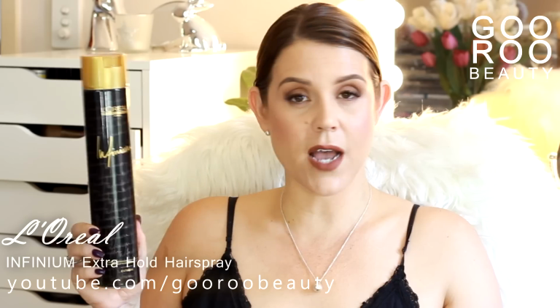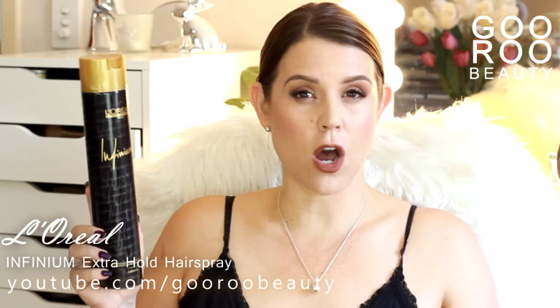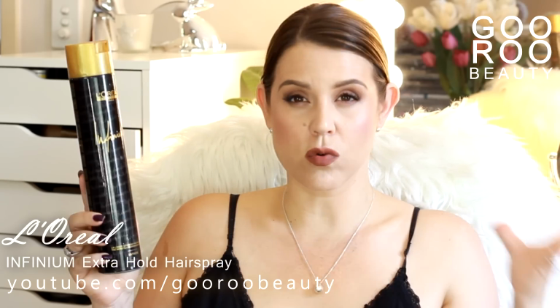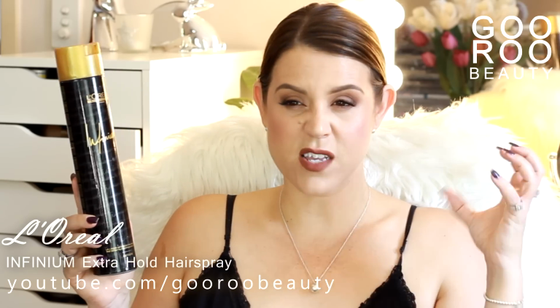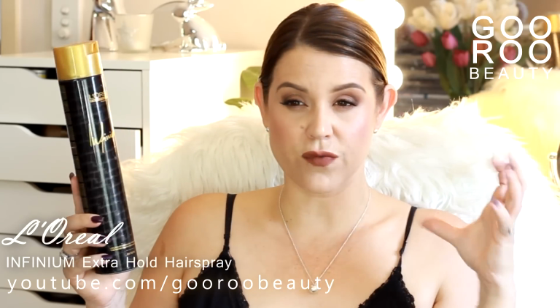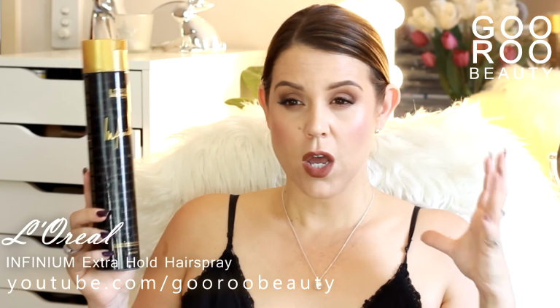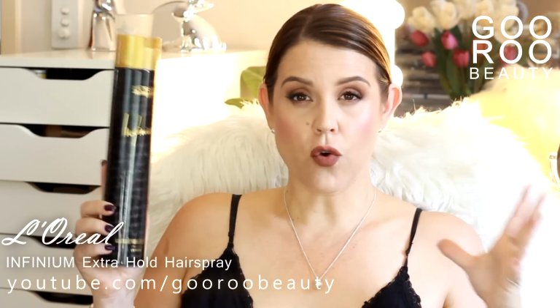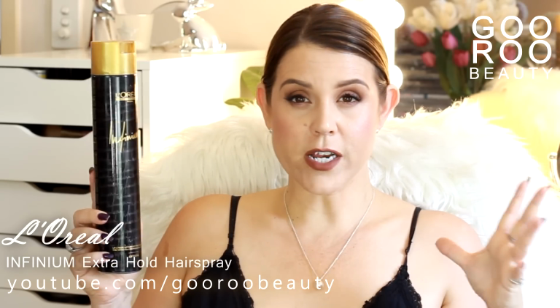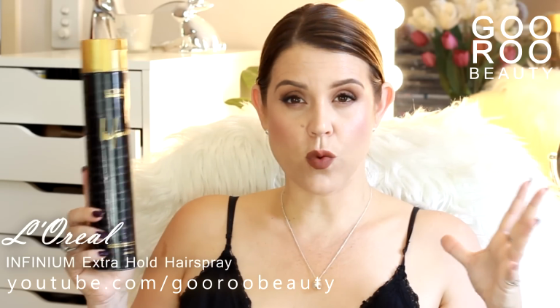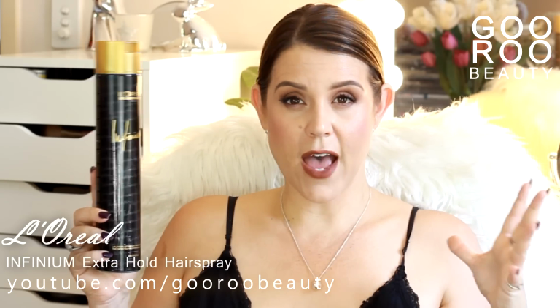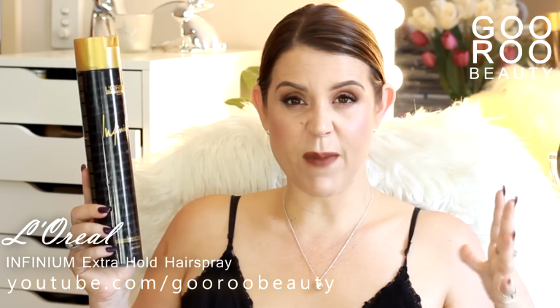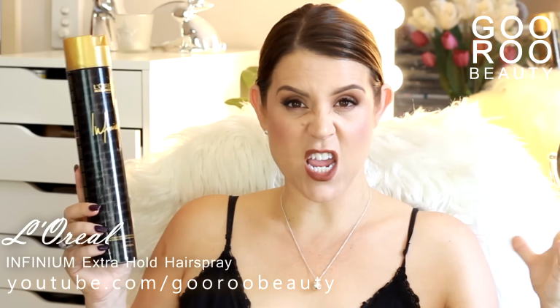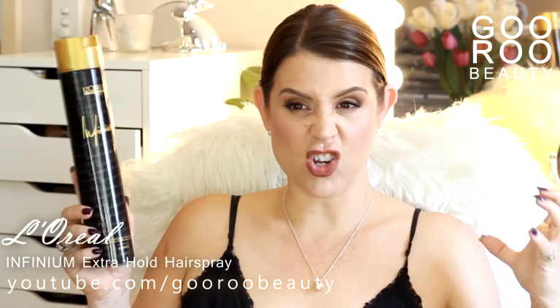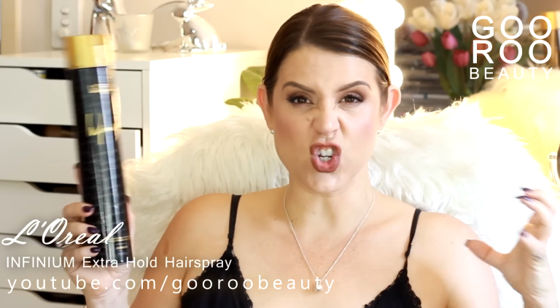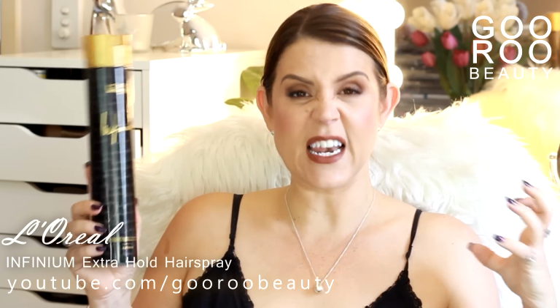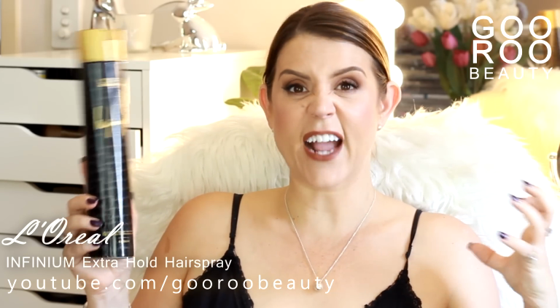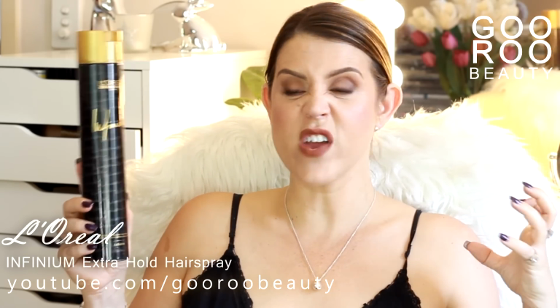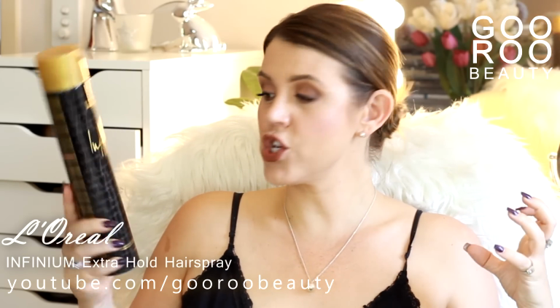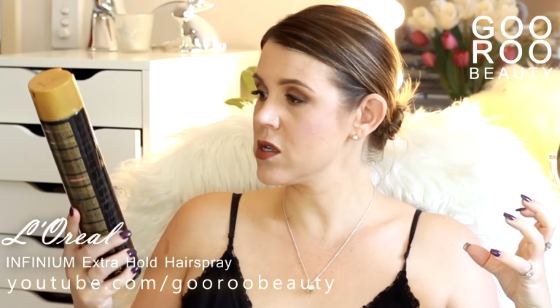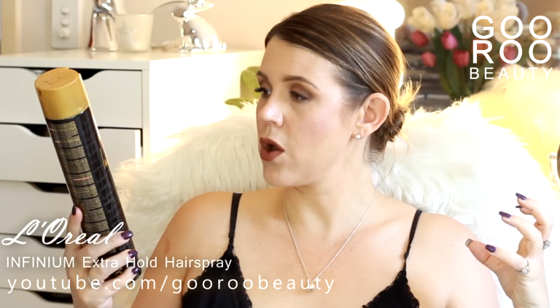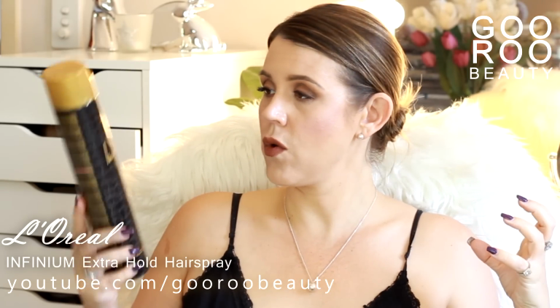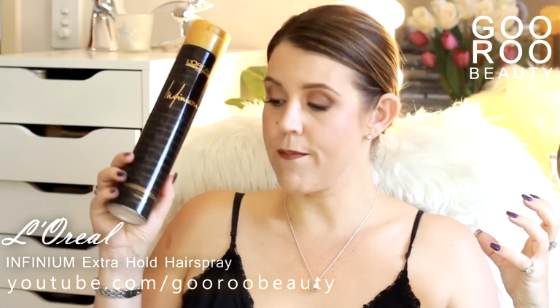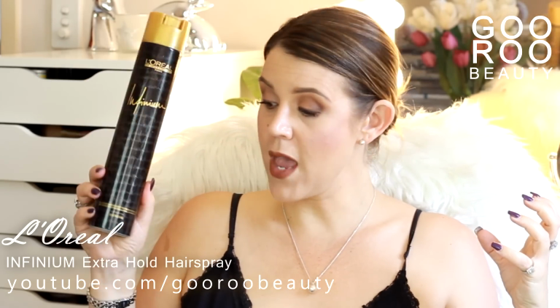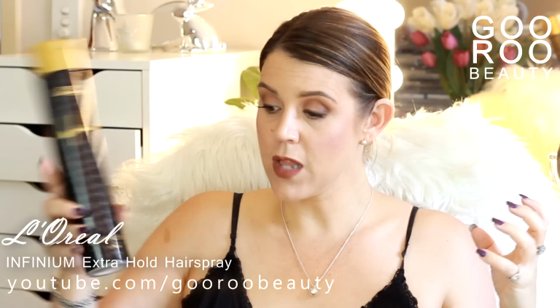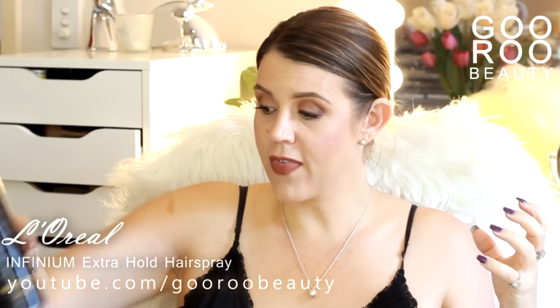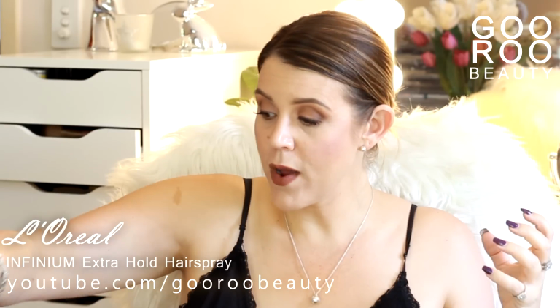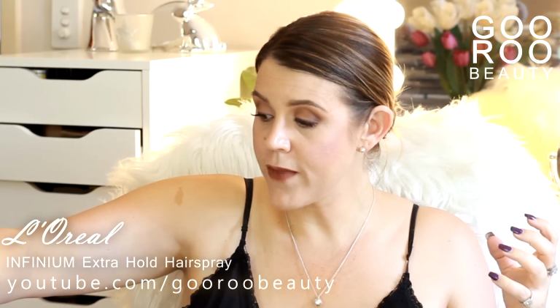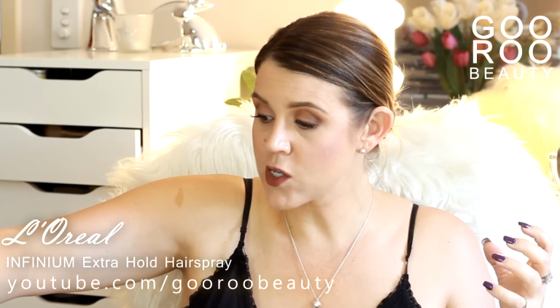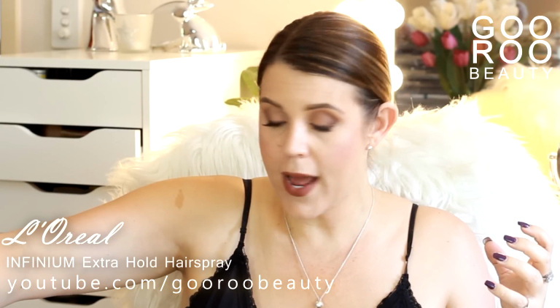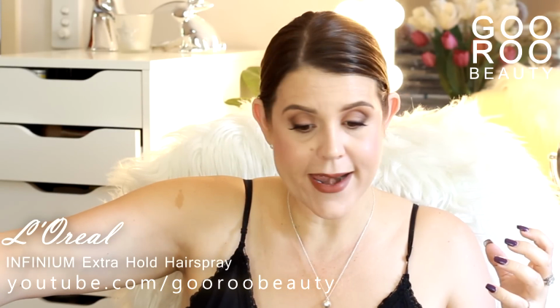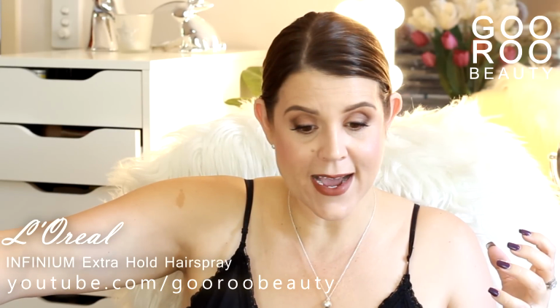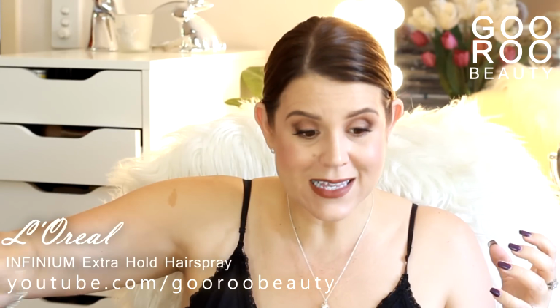Nice hold, nice sort of grit without being too lacquerish. I like that one — it's quite nice.